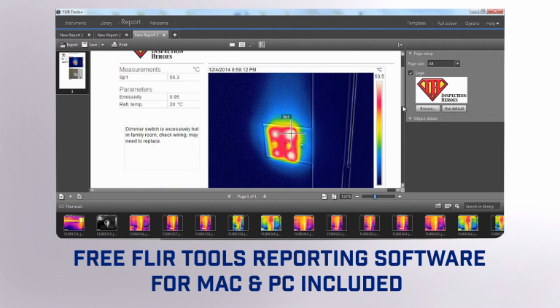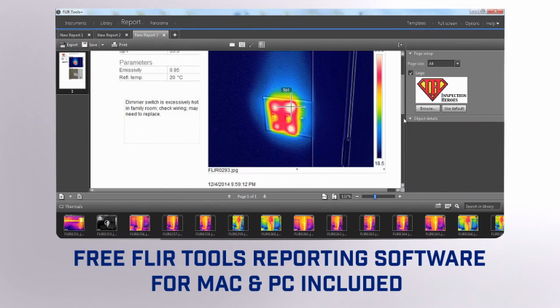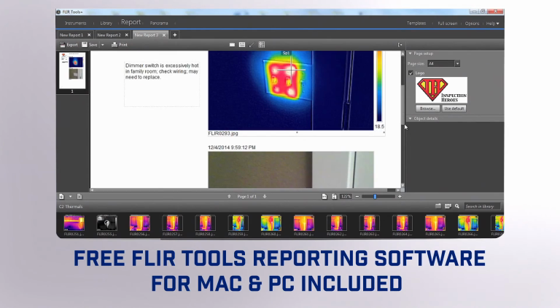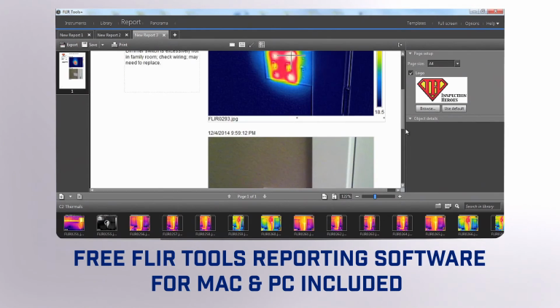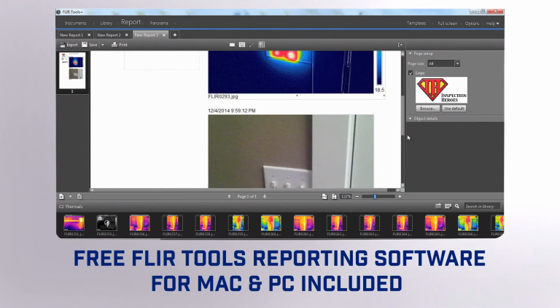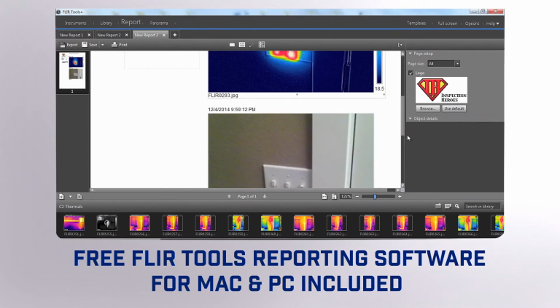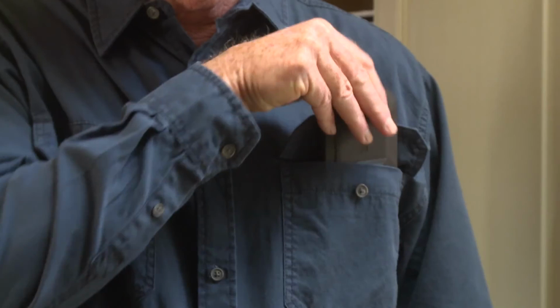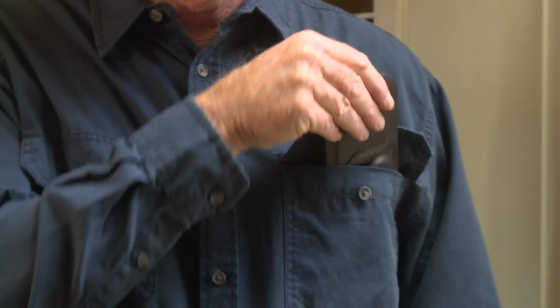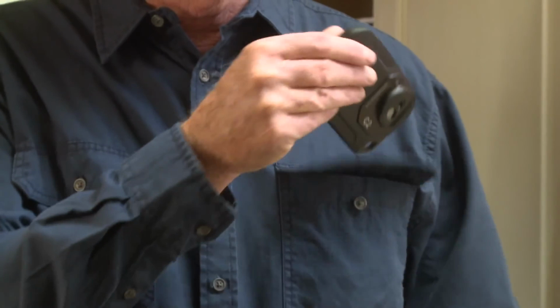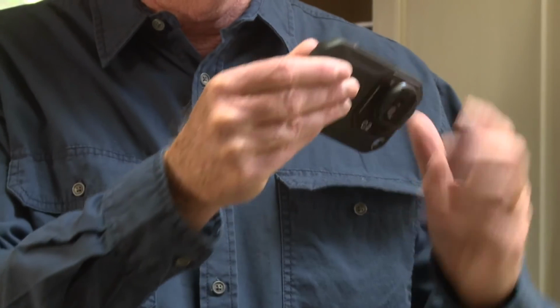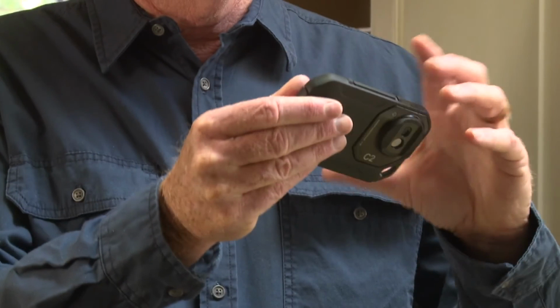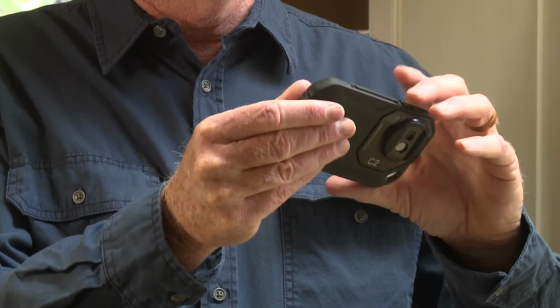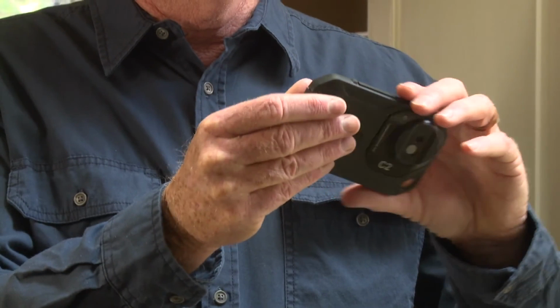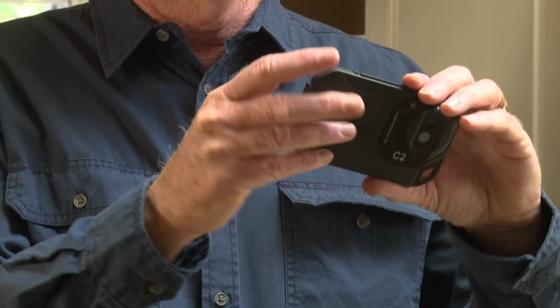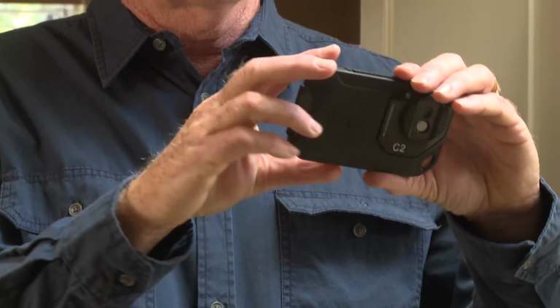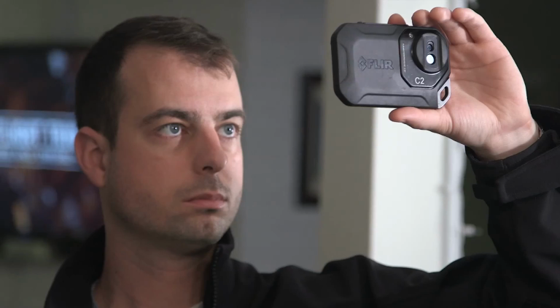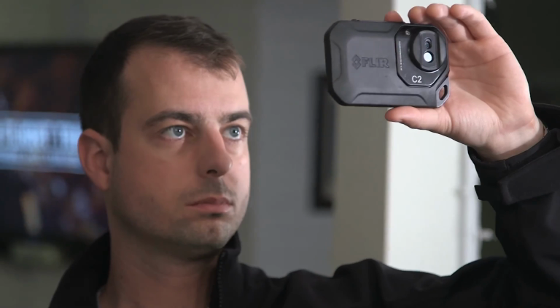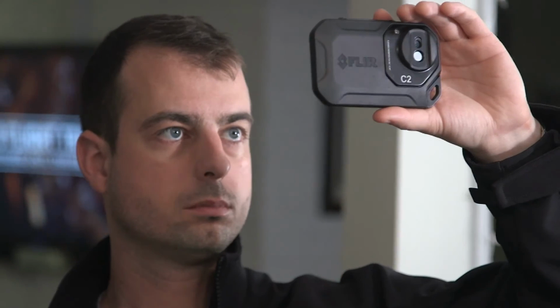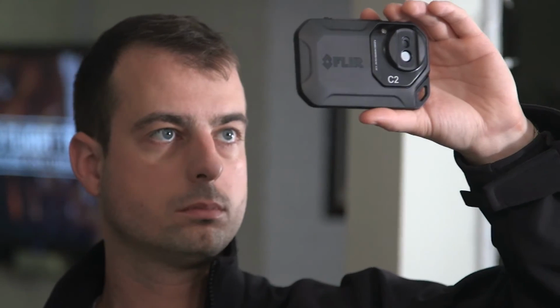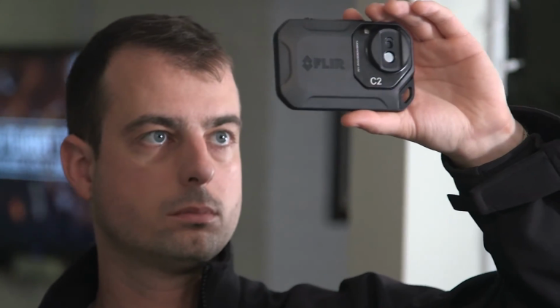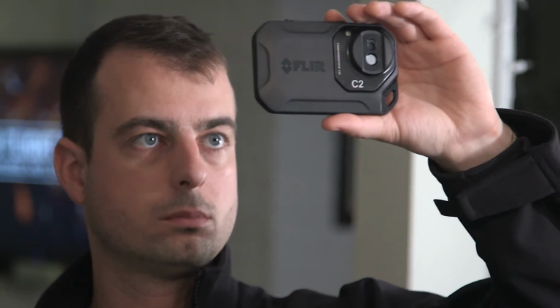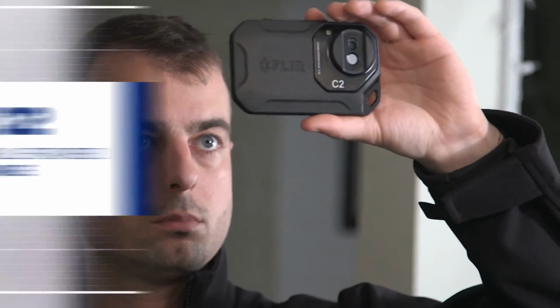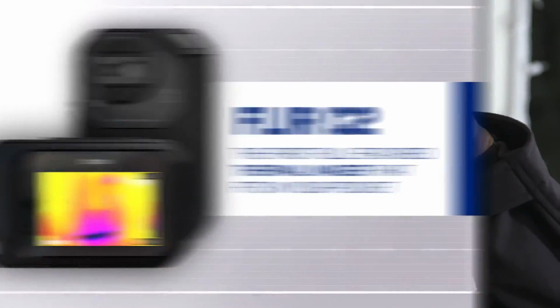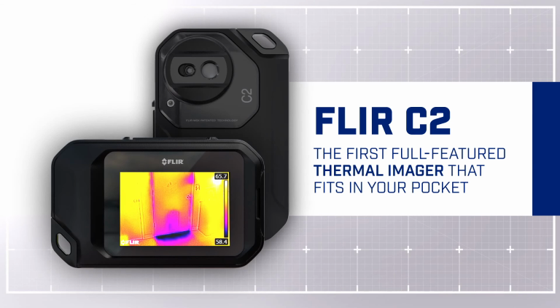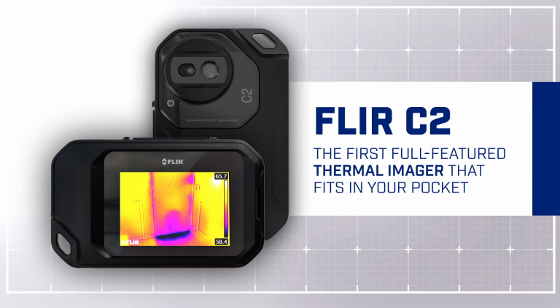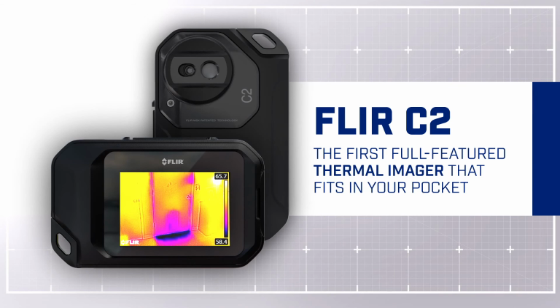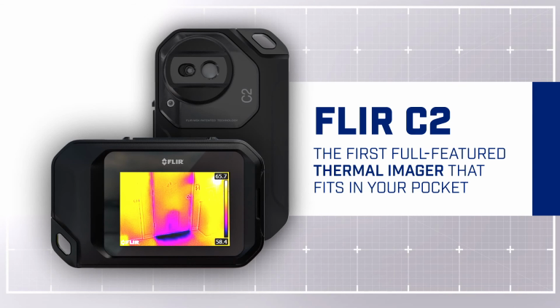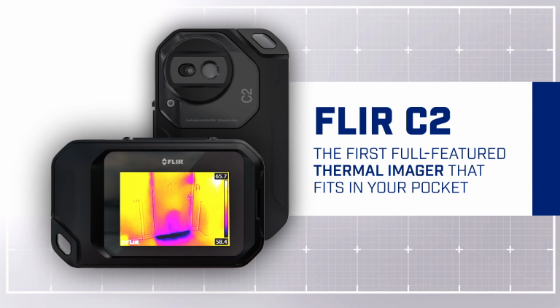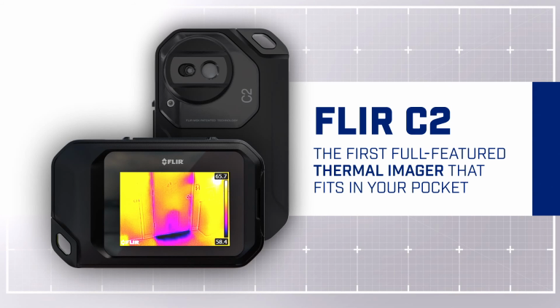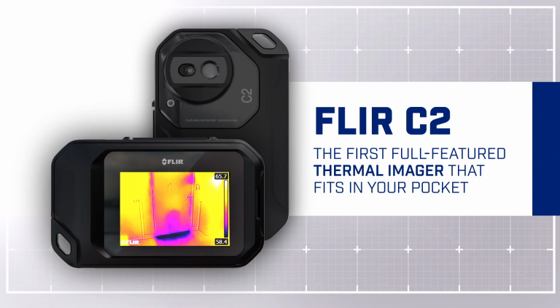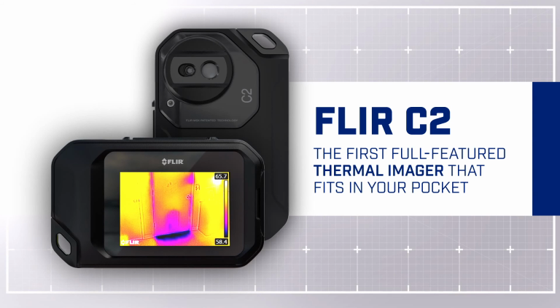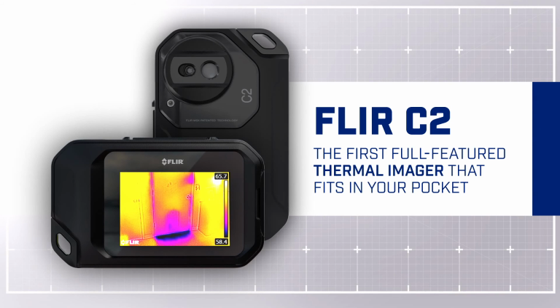That puts a lot of power in your pocket — power that can help build more business. The C2 from FLIR.